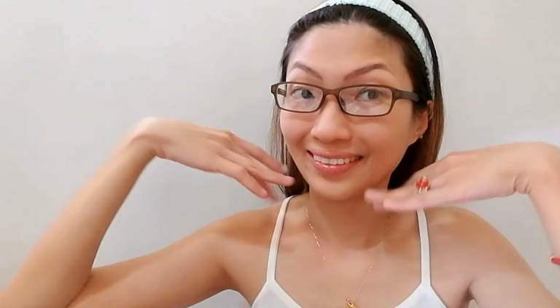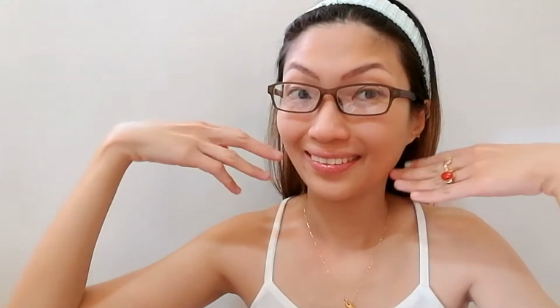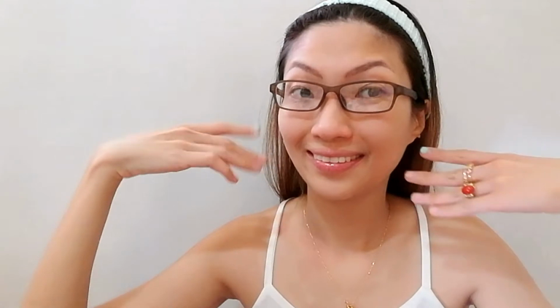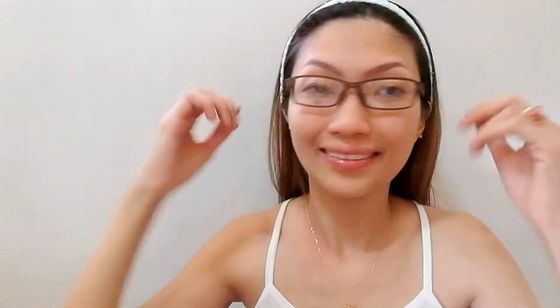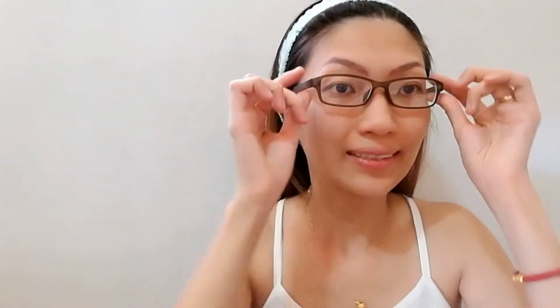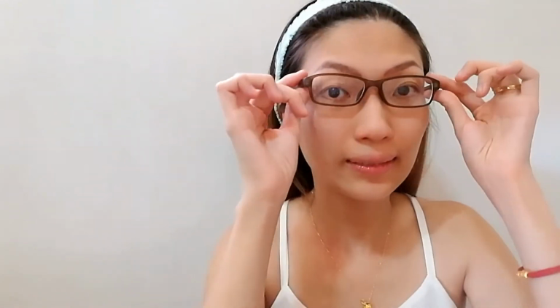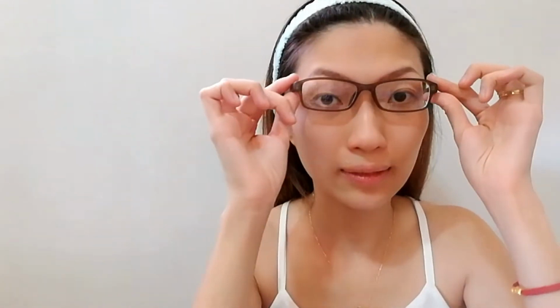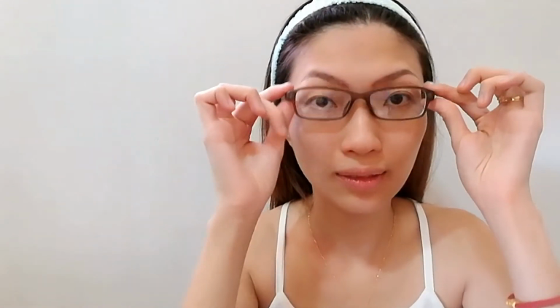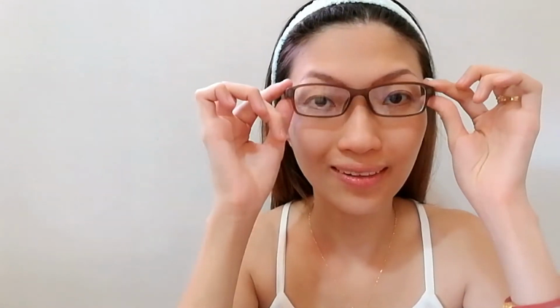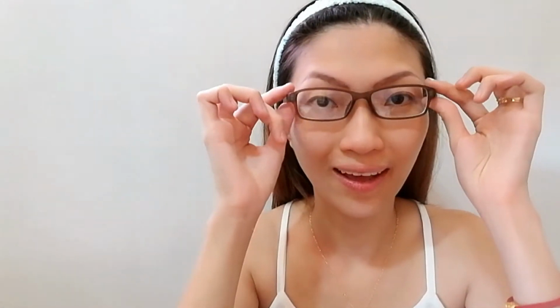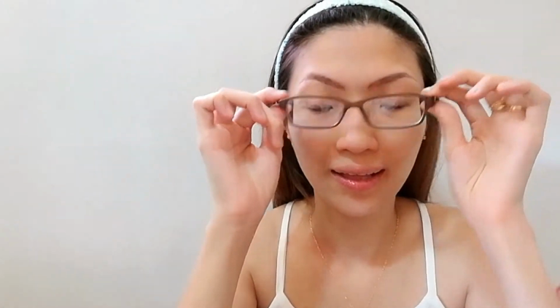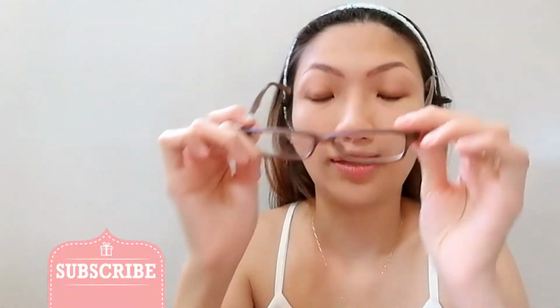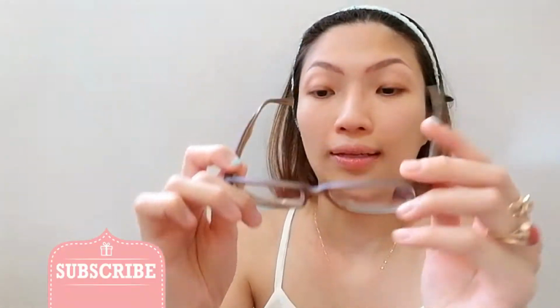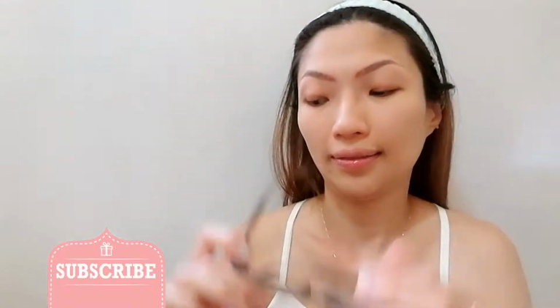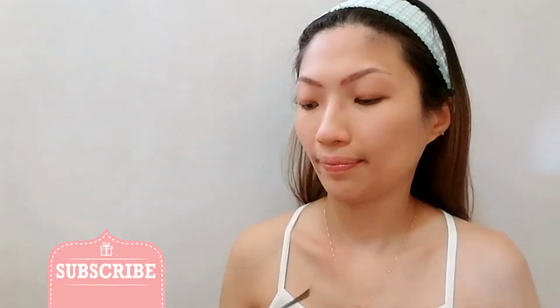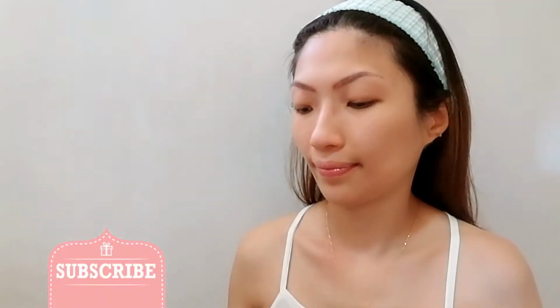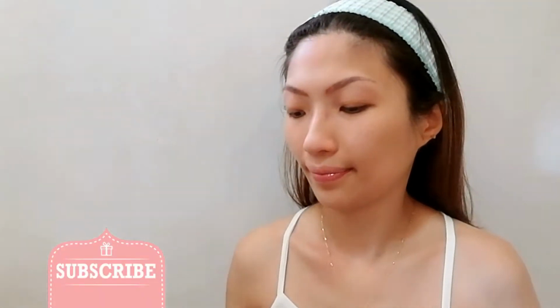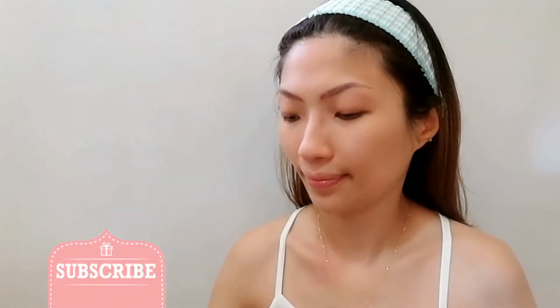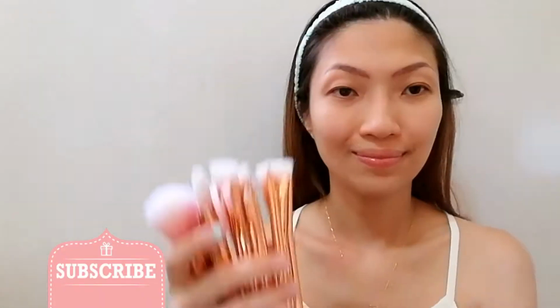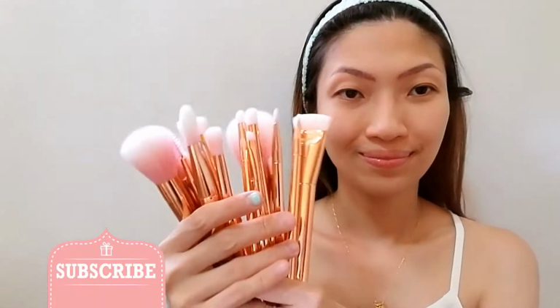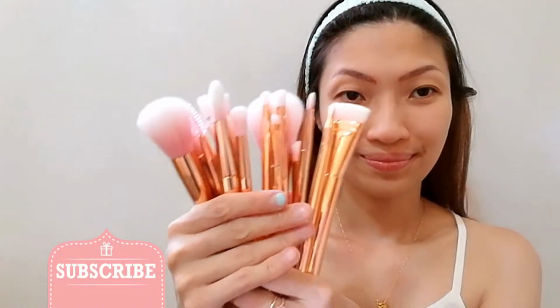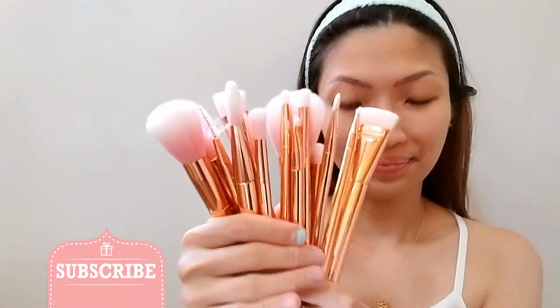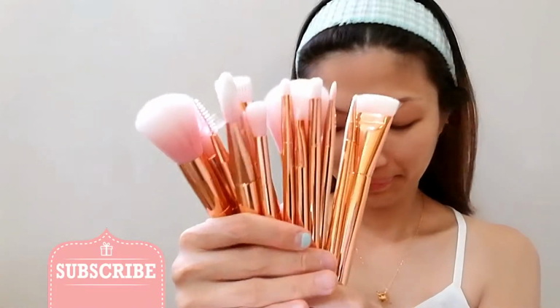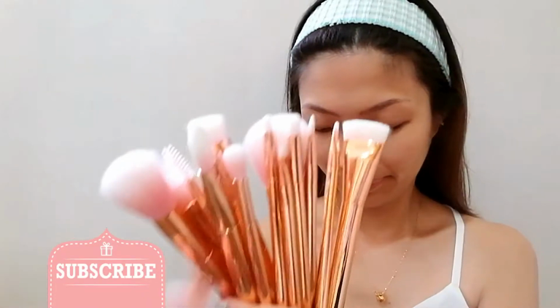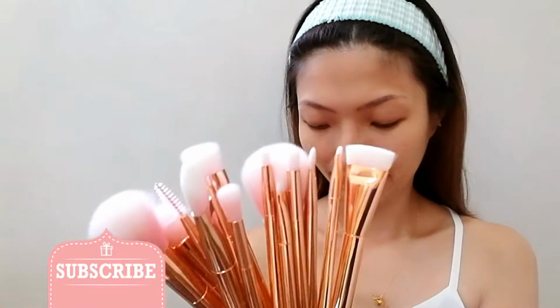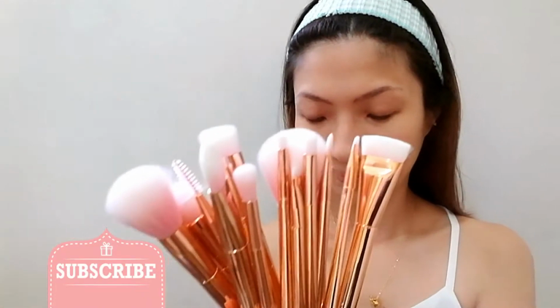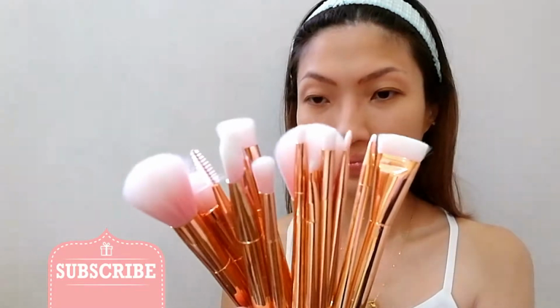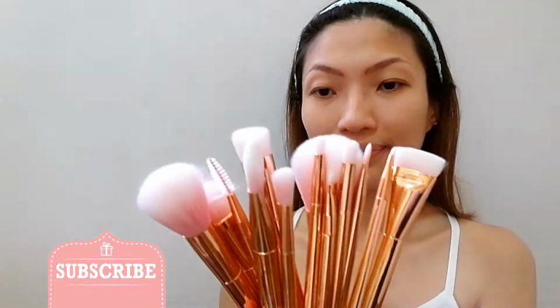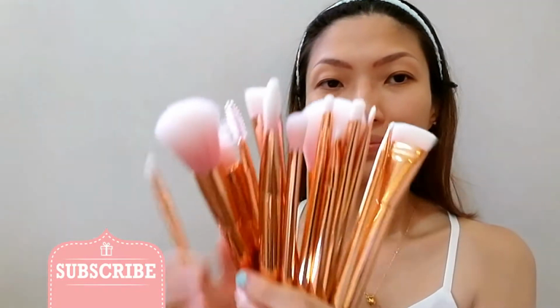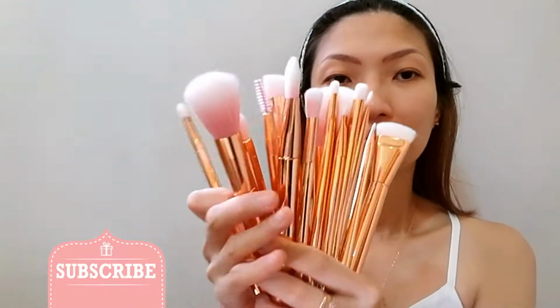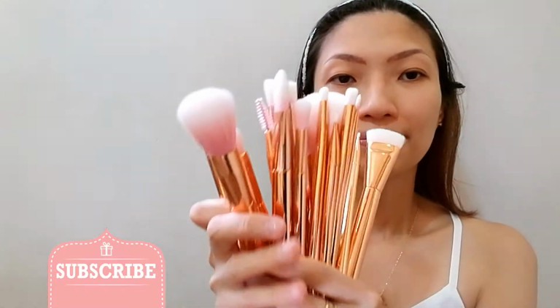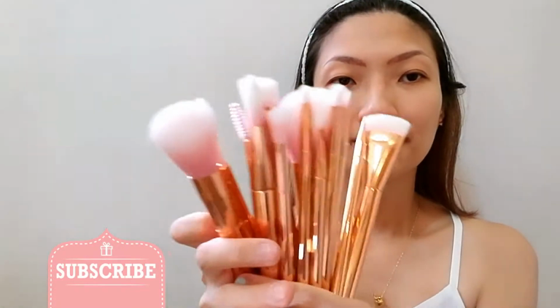Hey guys! So let's start with my bare face. For today, I will be using this beautiful rose gold set of brushes that I got from Shopee.